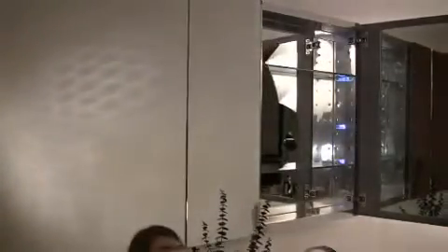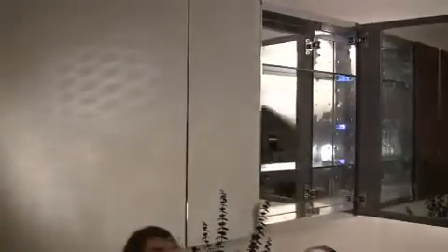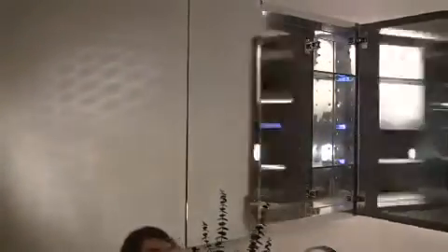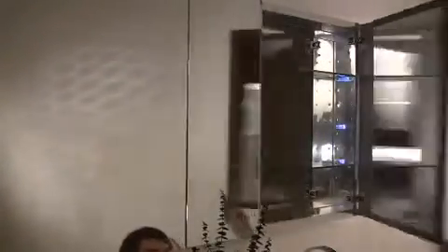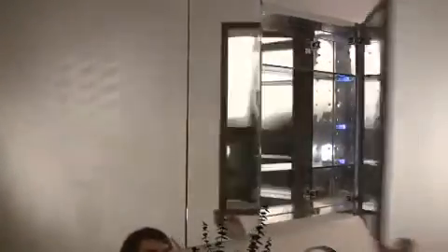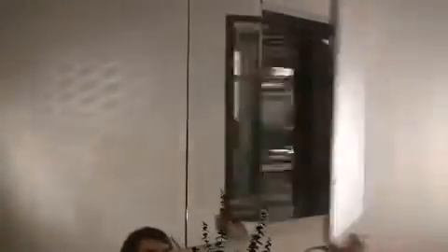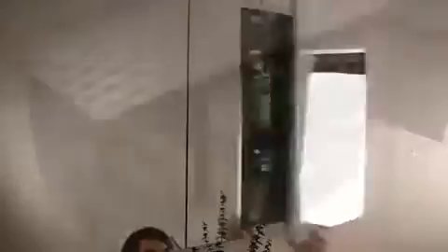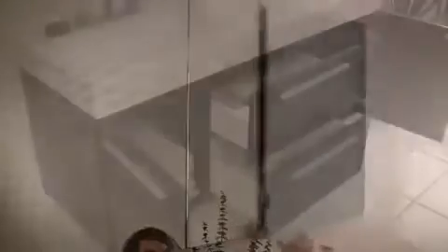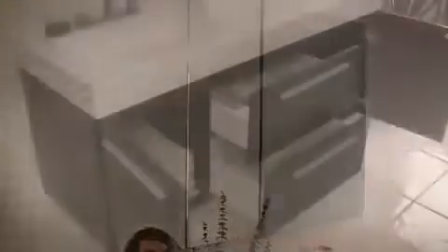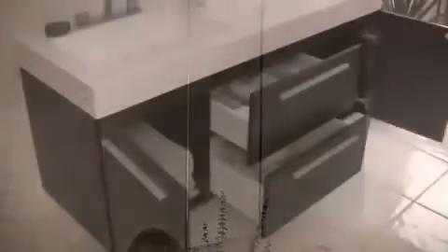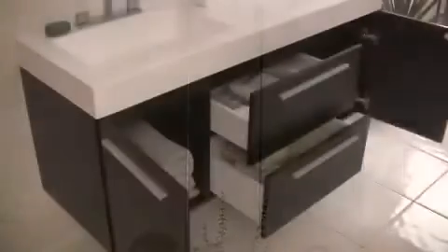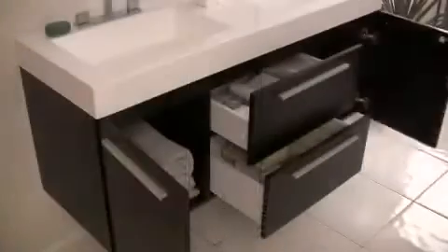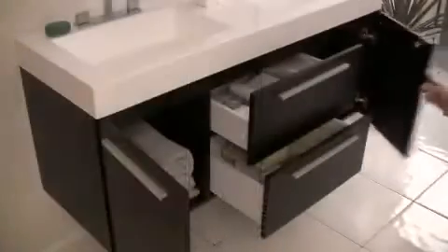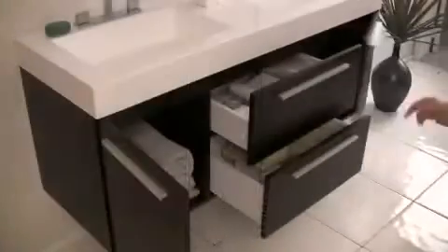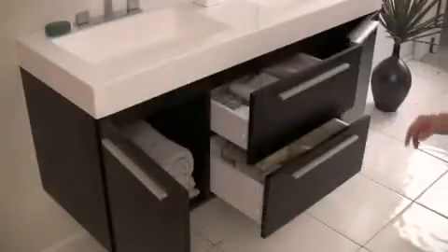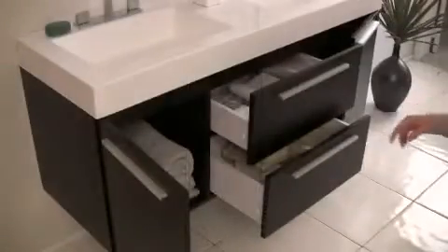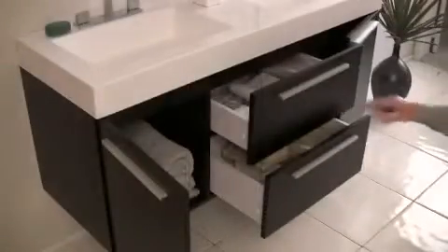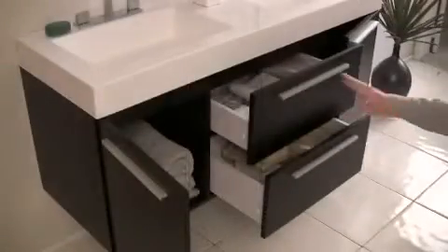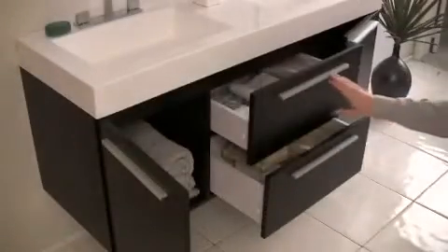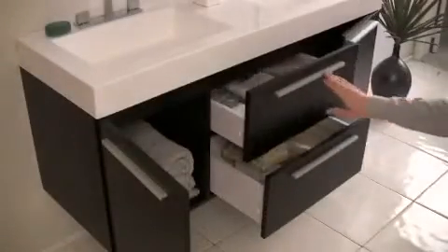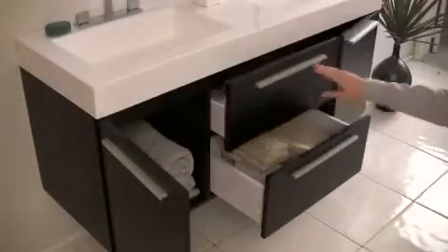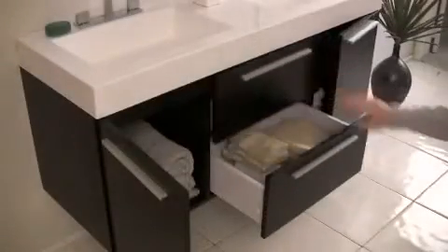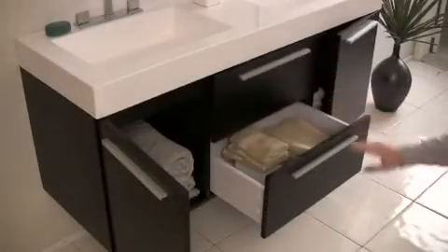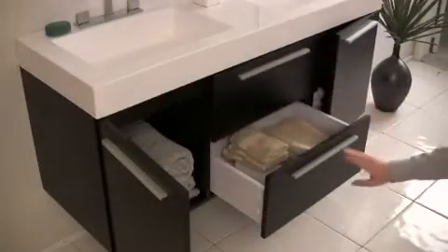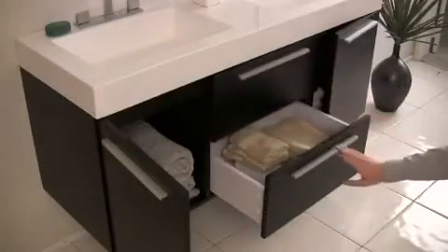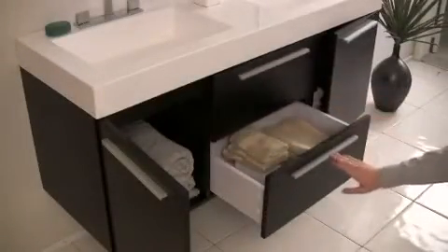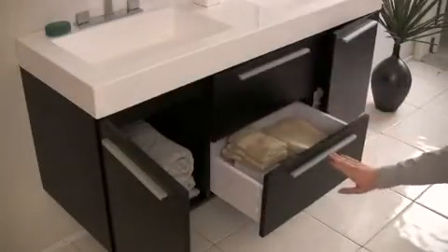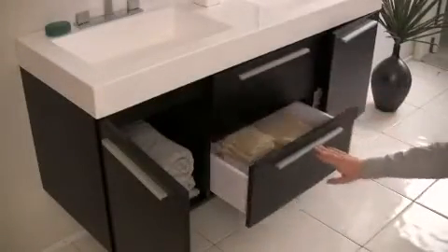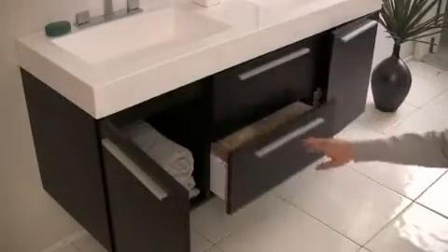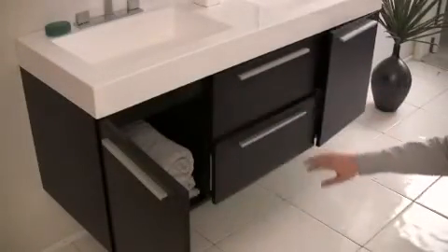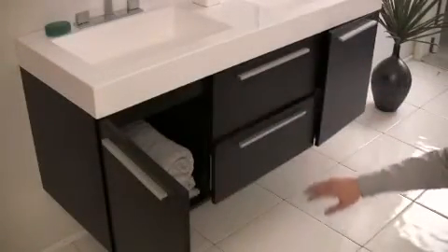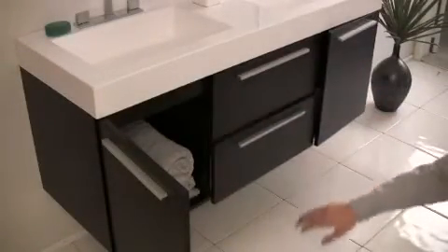The base features two storage compartments and two drawers, all equipped with slow closing mechanisms.